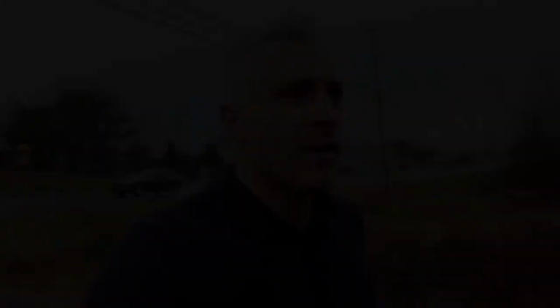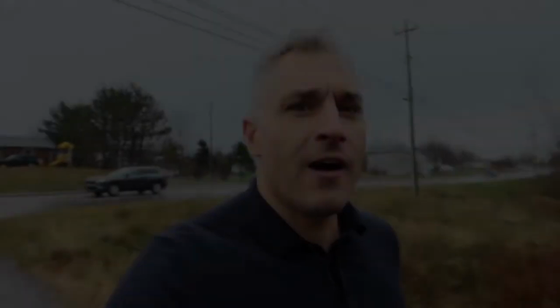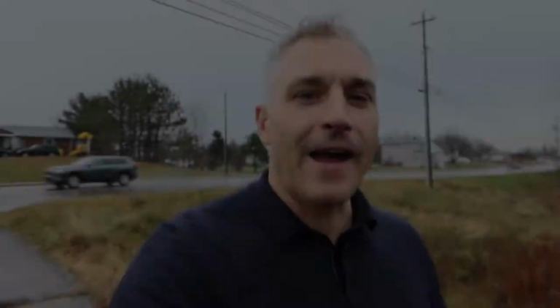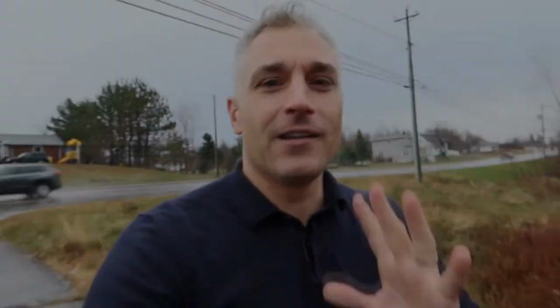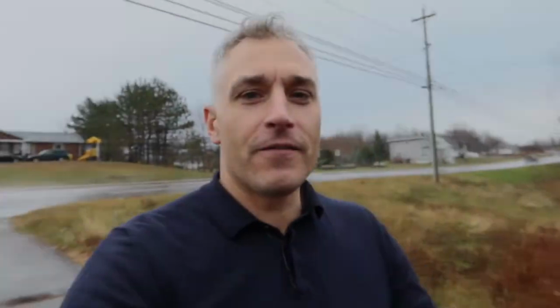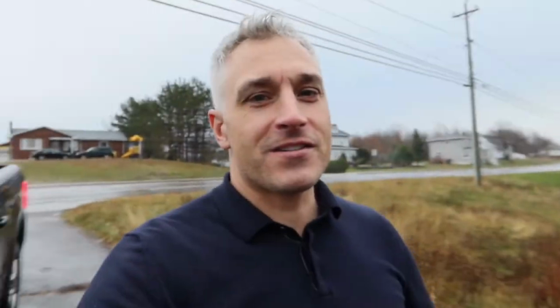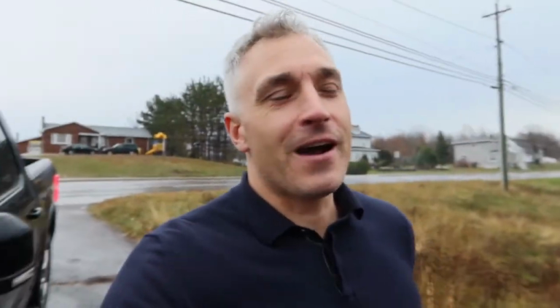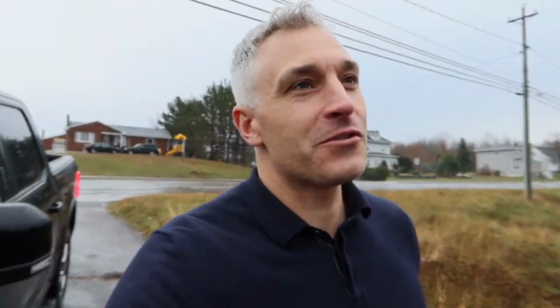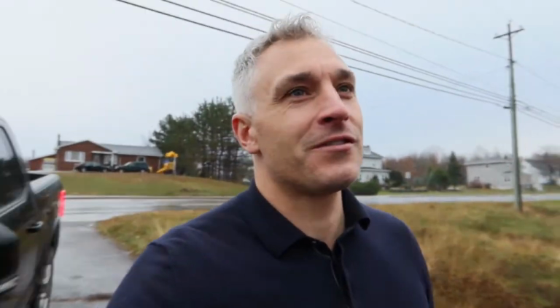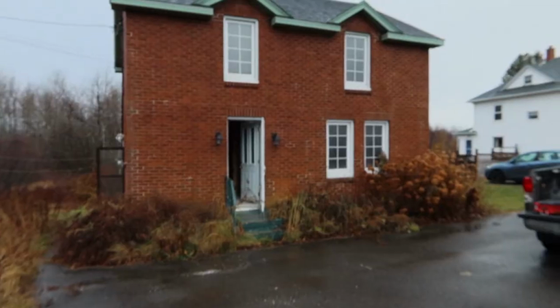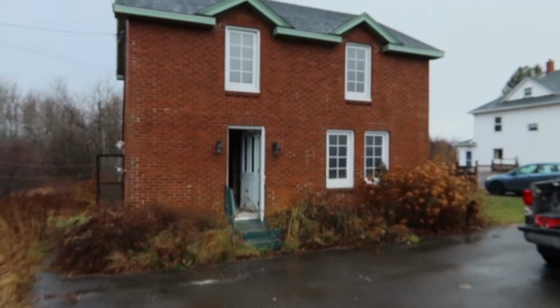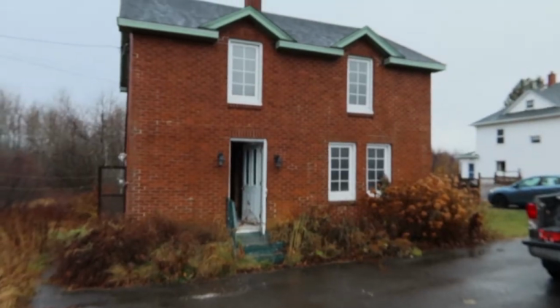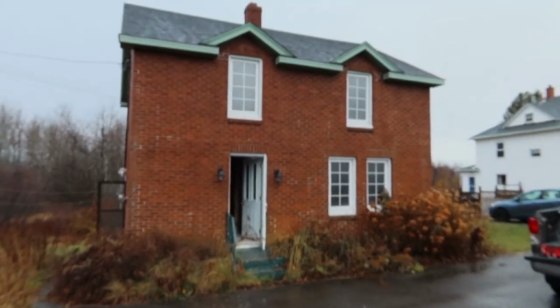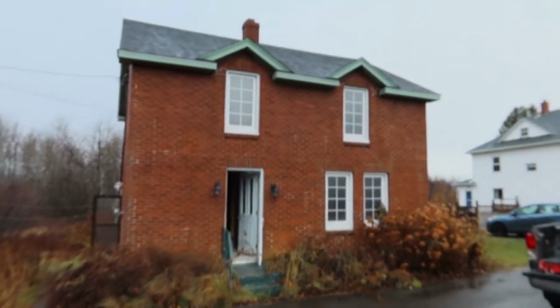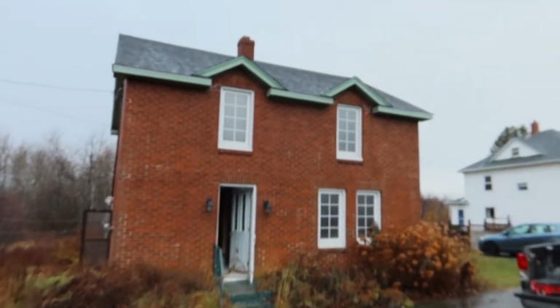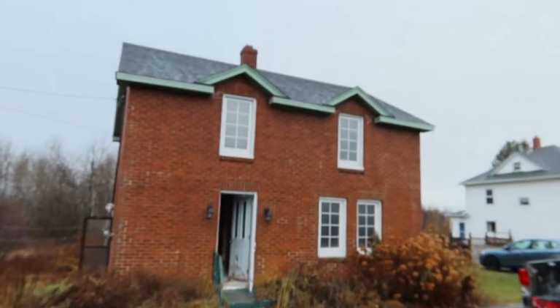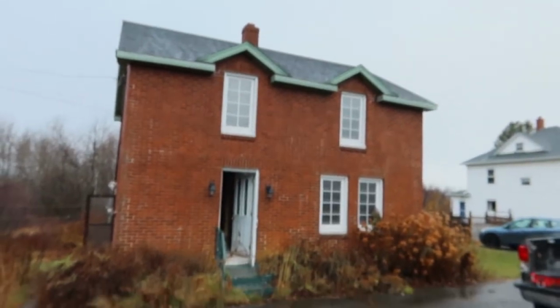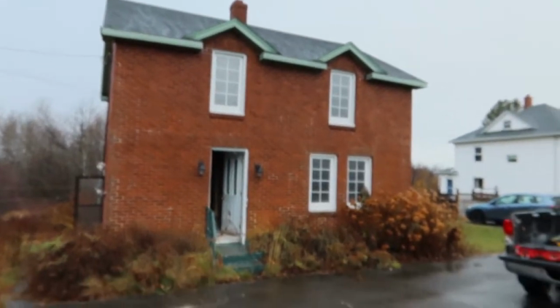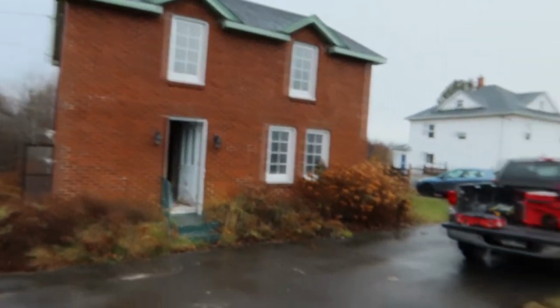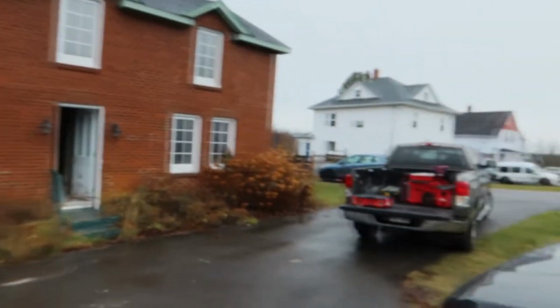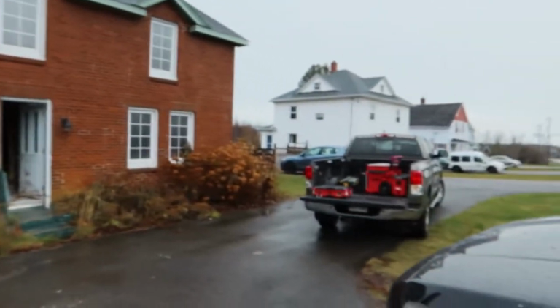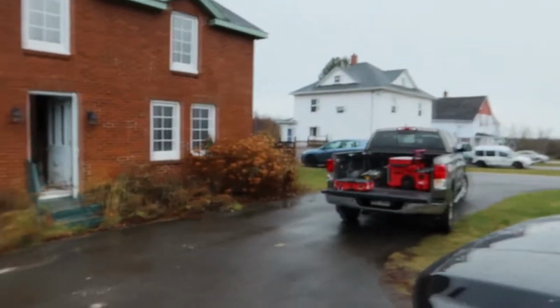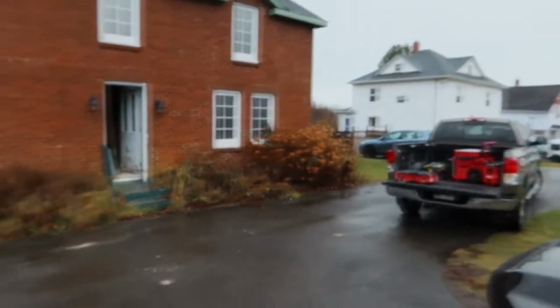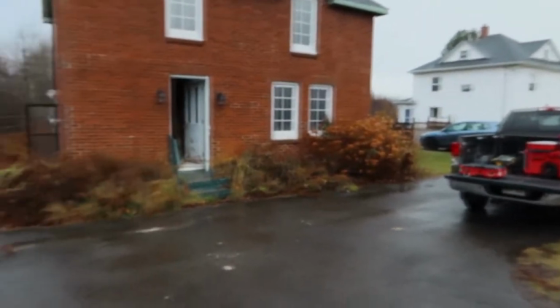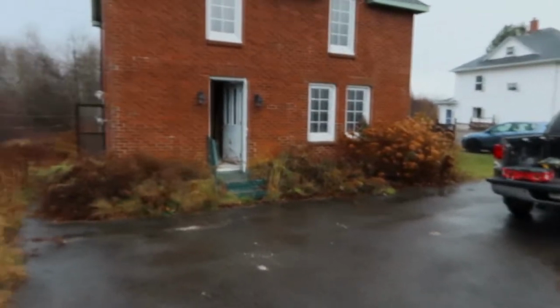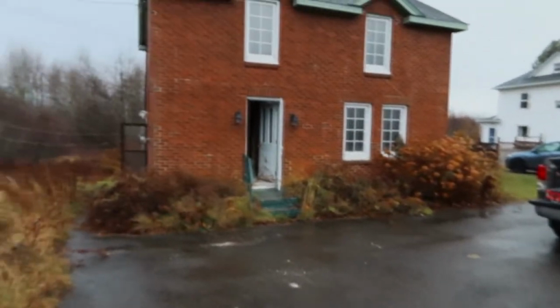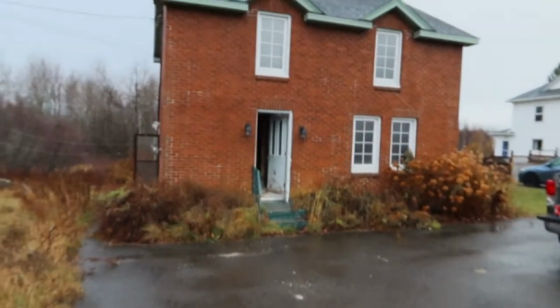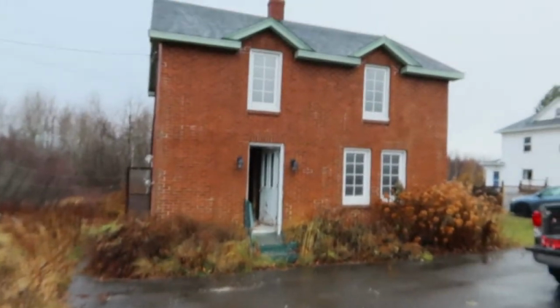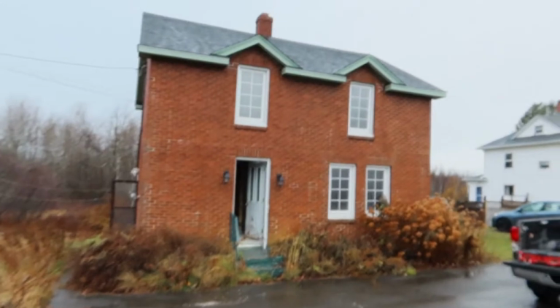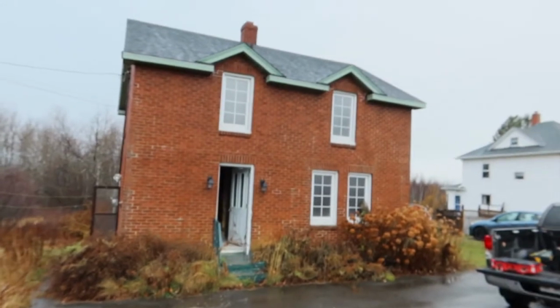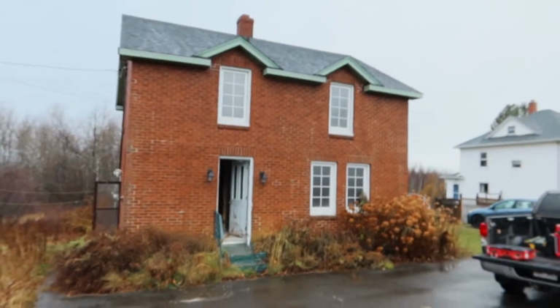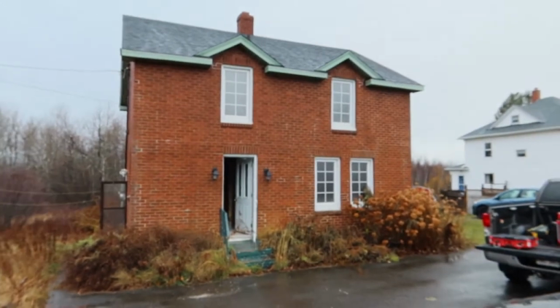I love this house. I like brick houses, what can I say? Nice brick house, has a new roof.